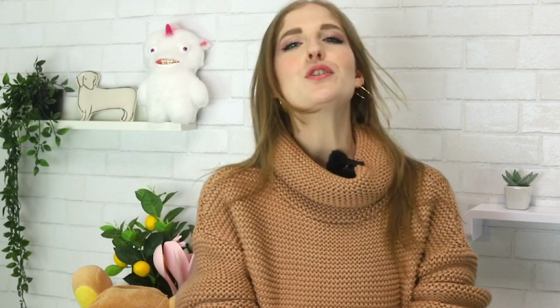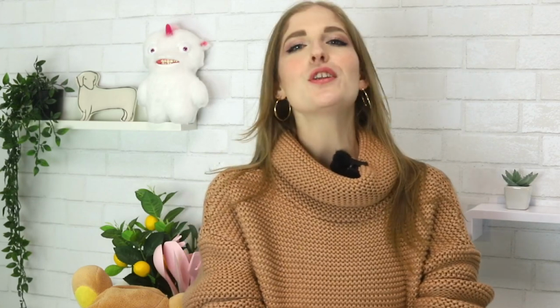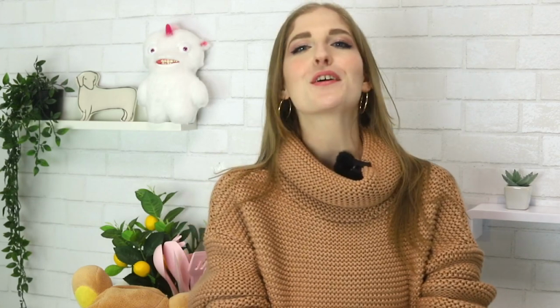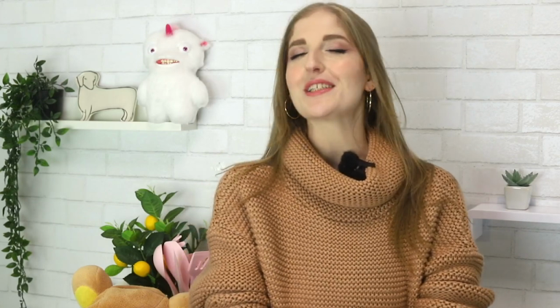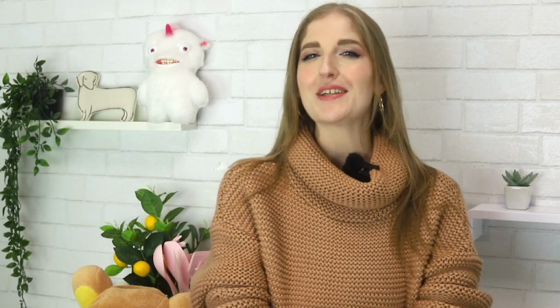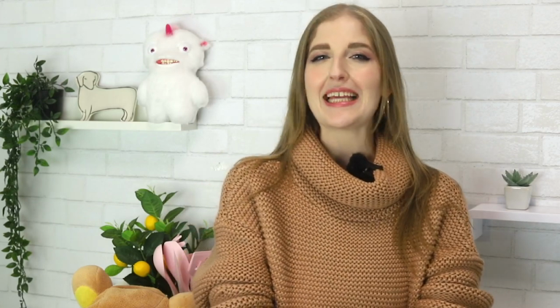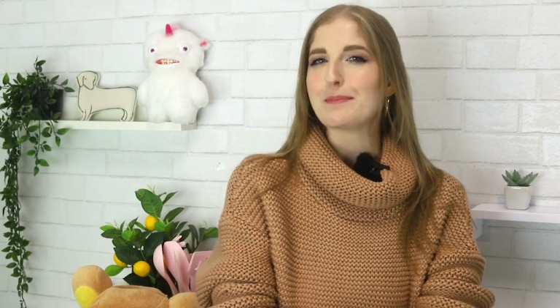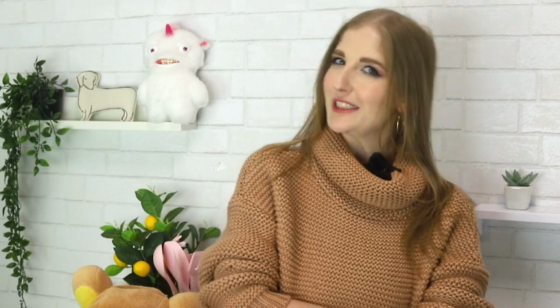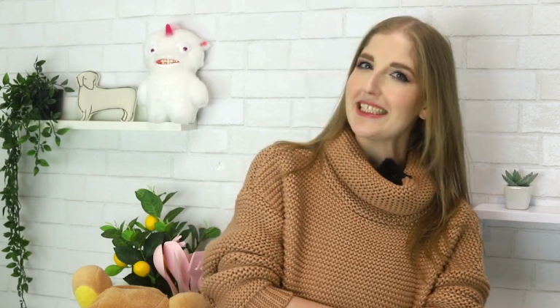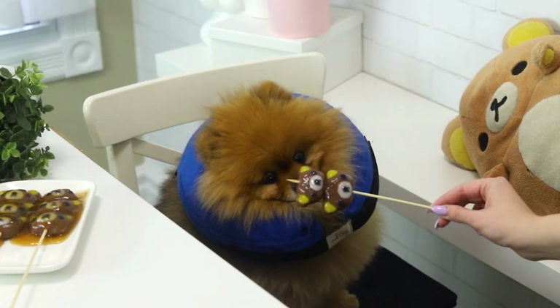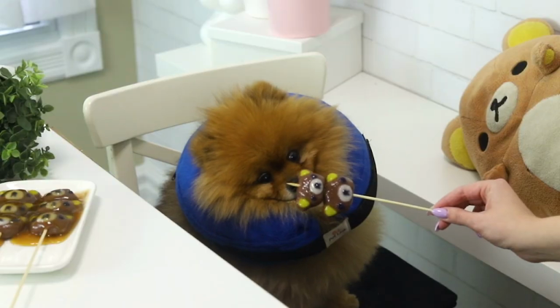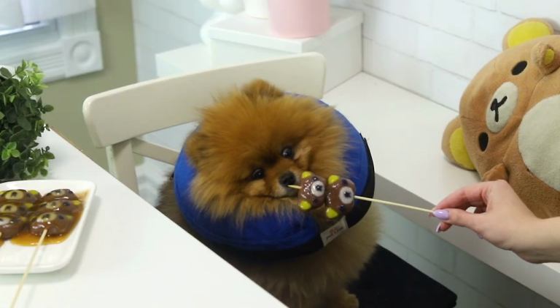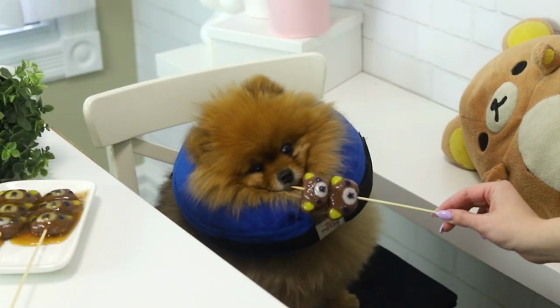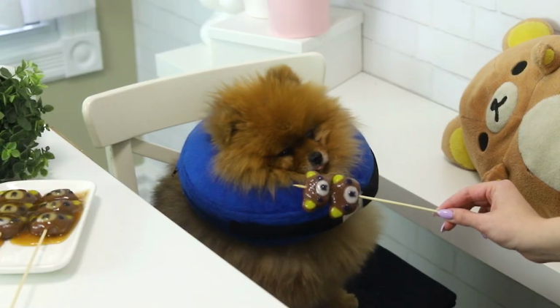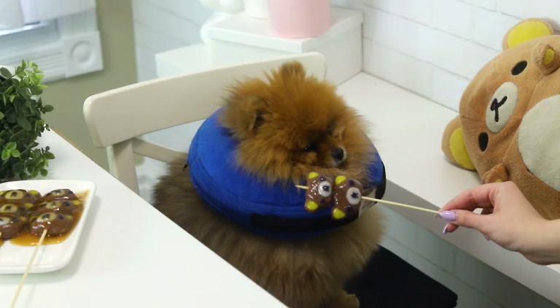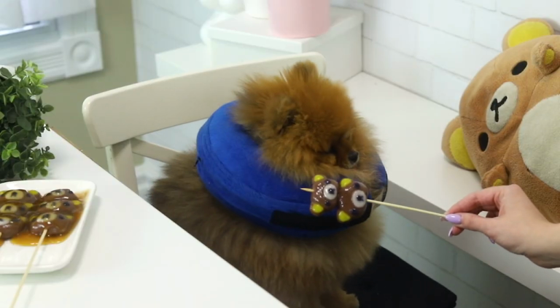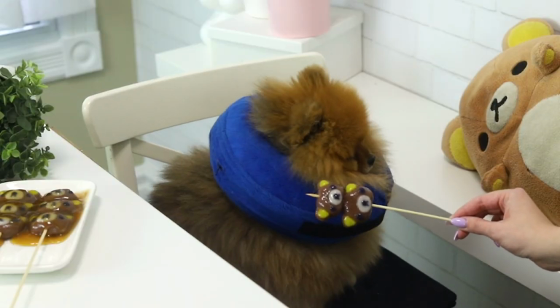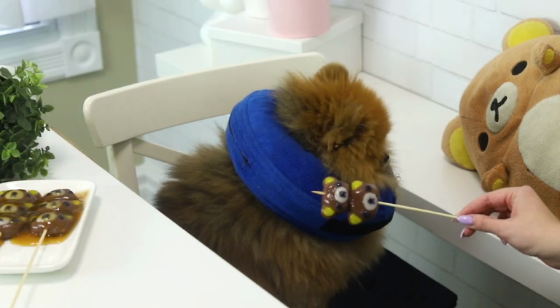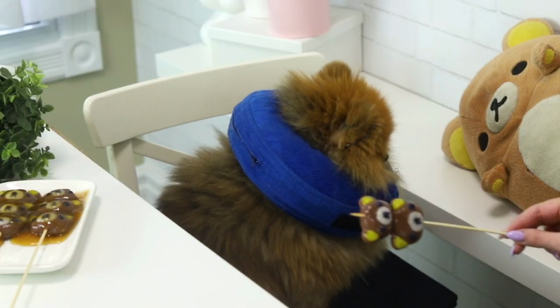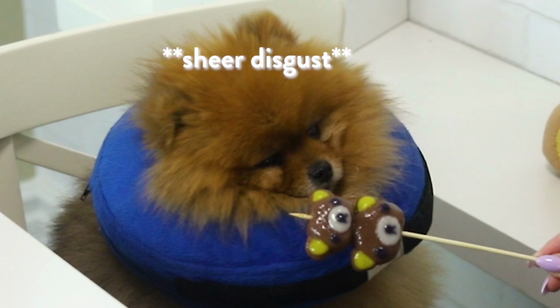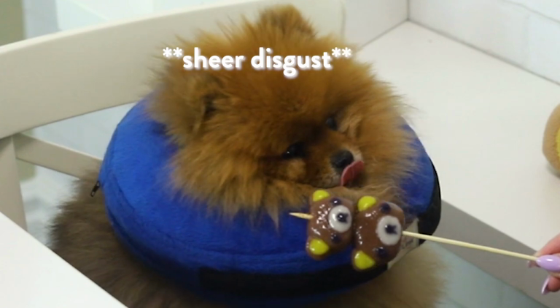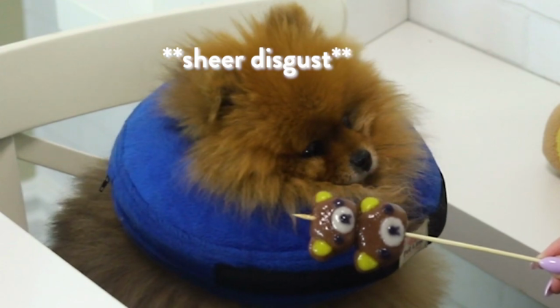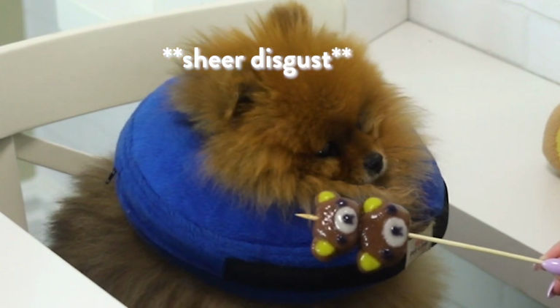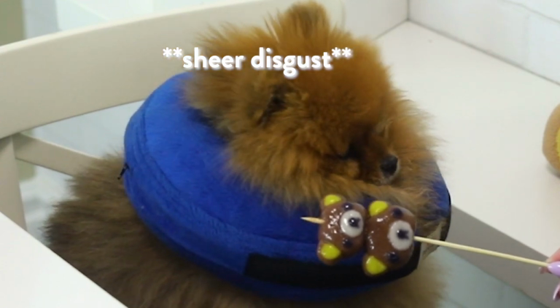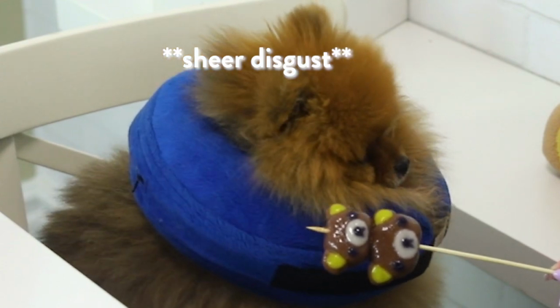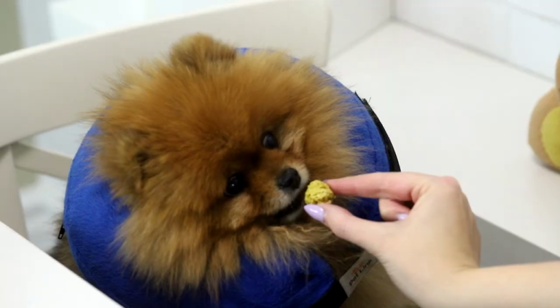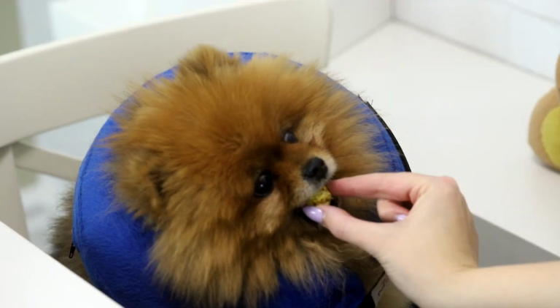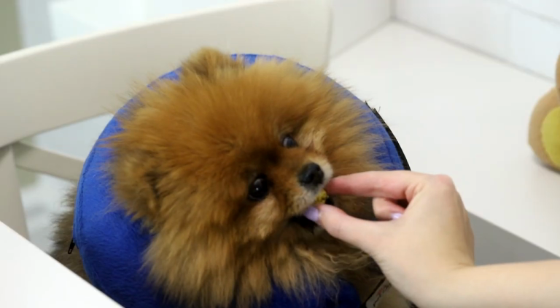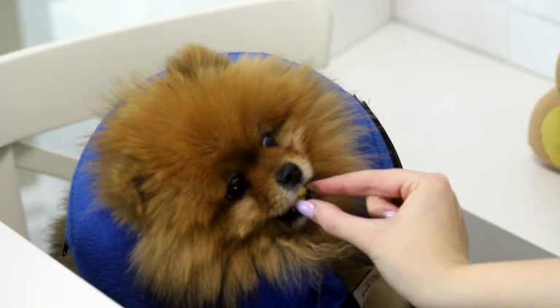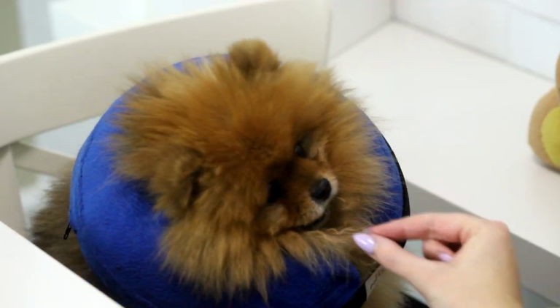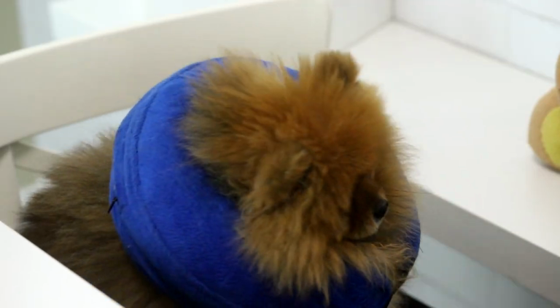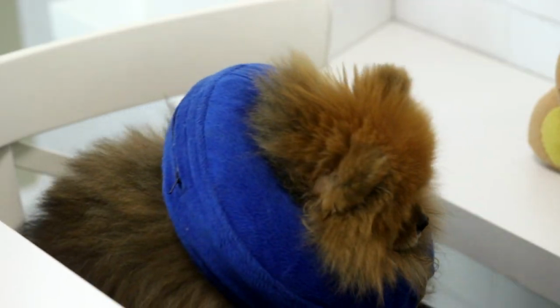And do you know who also likes mochi? Paddington. Apparently not, but he gets a cookie for his time. So satisfied with his payment.